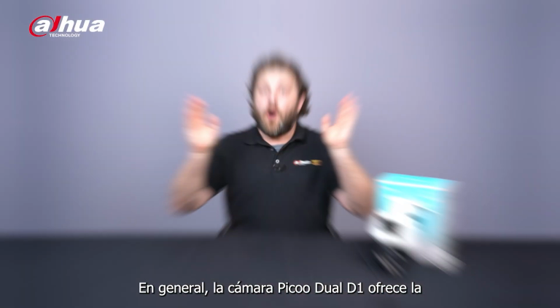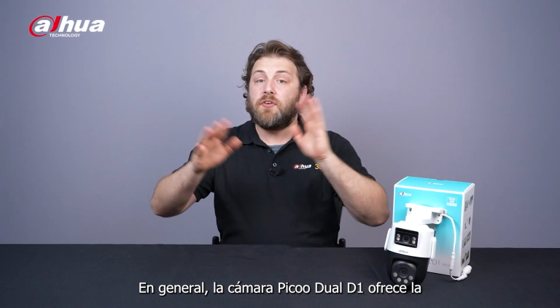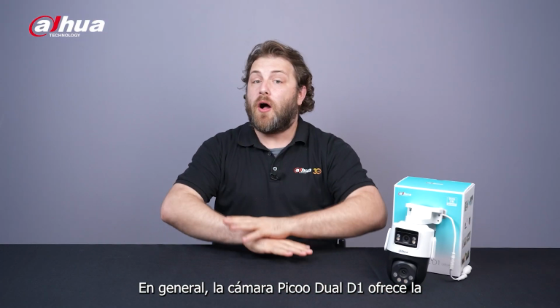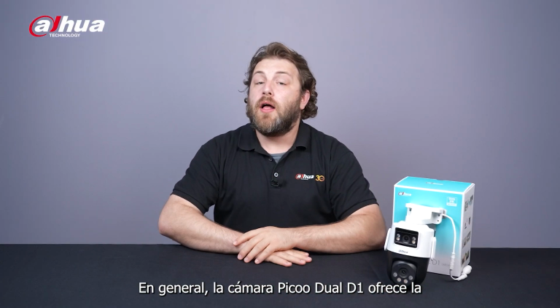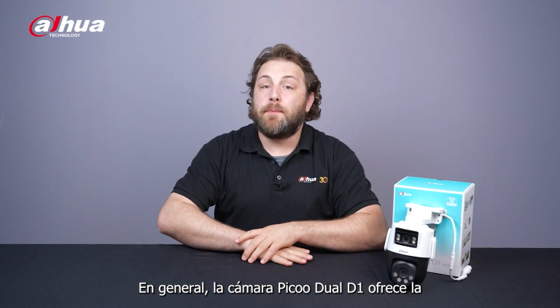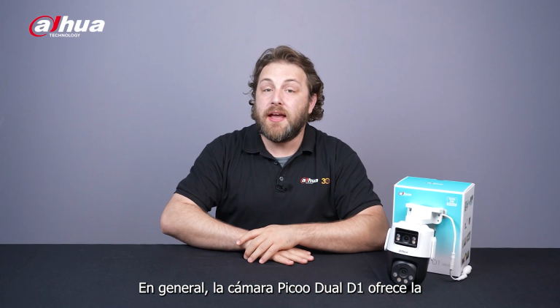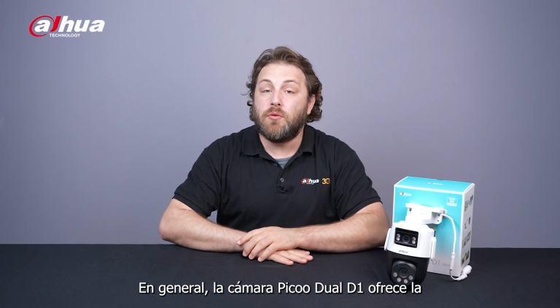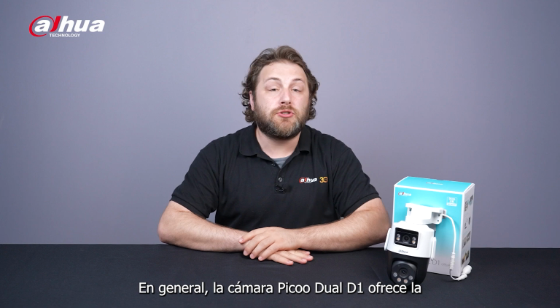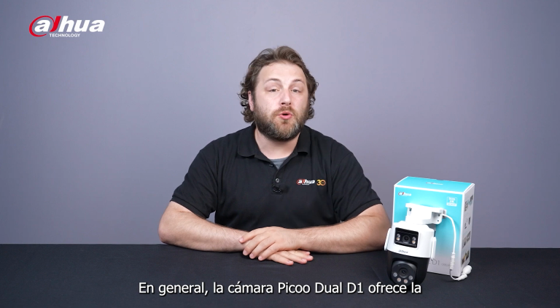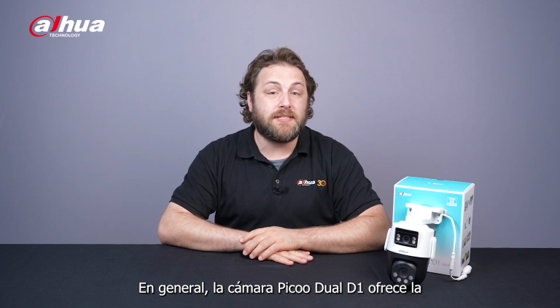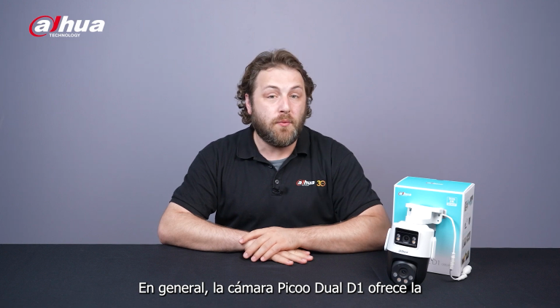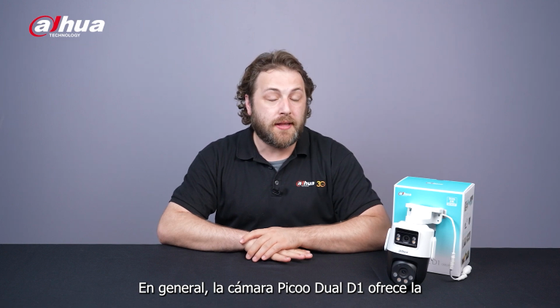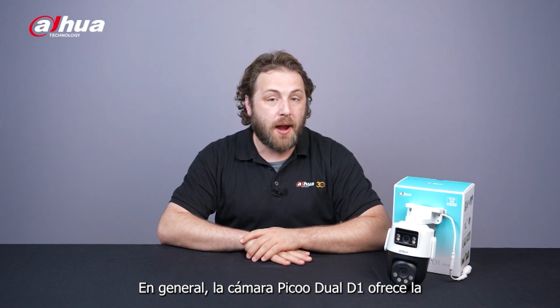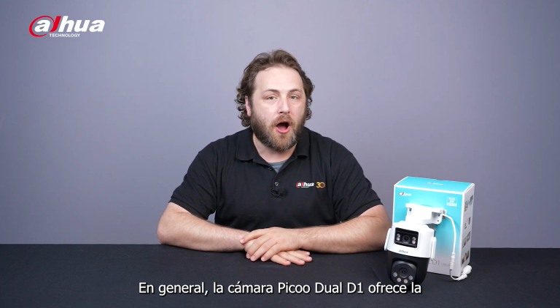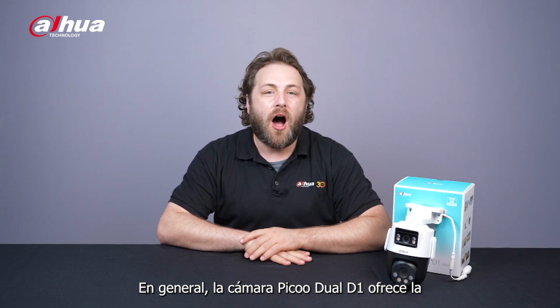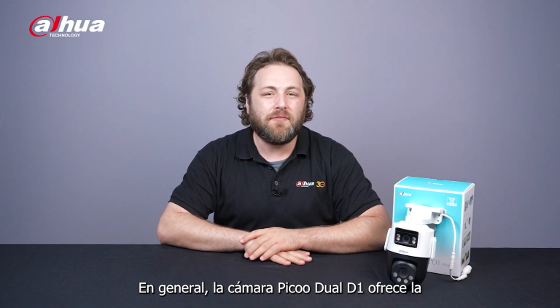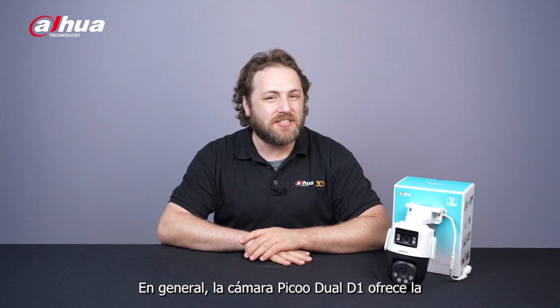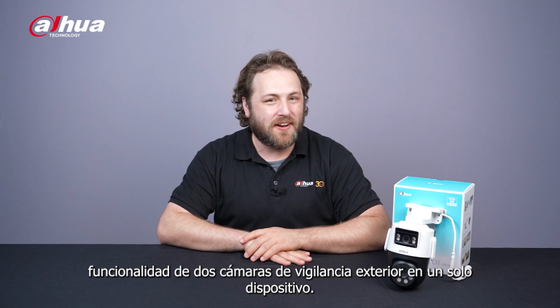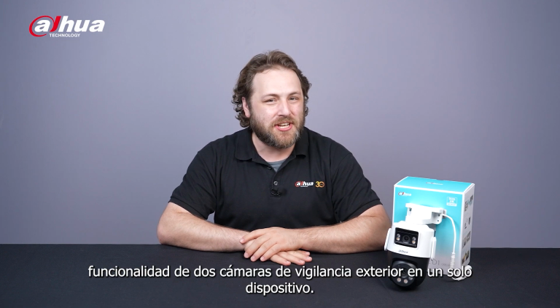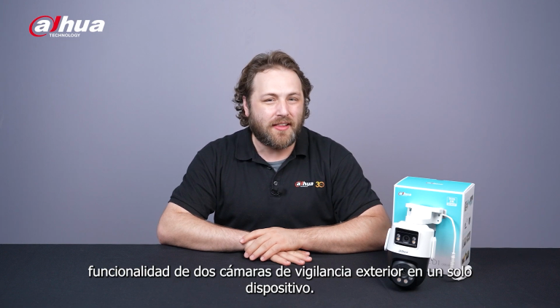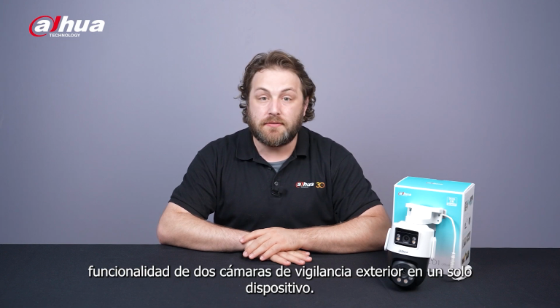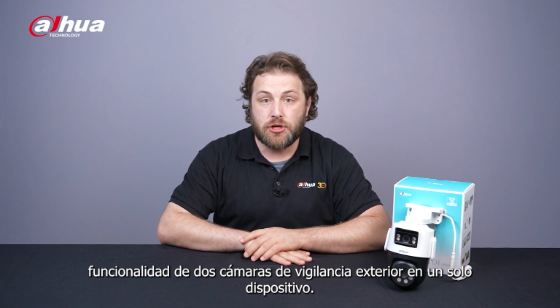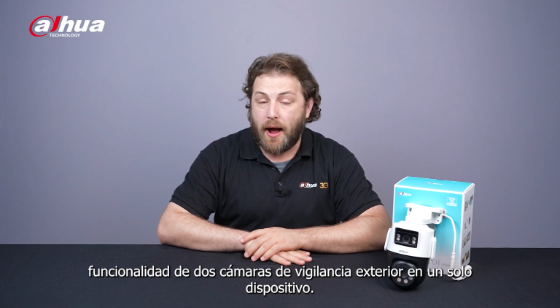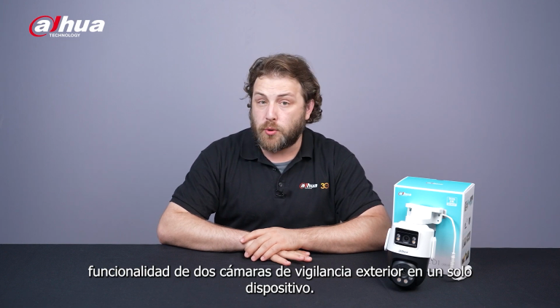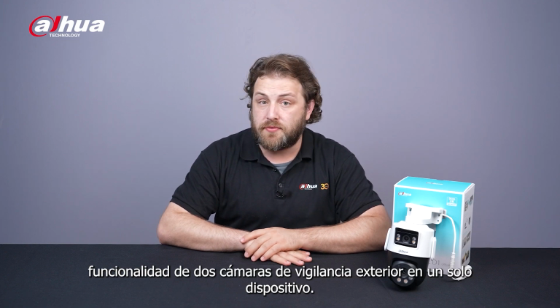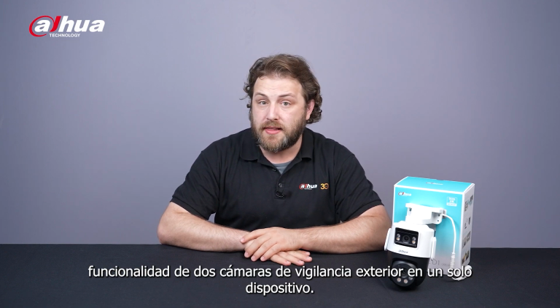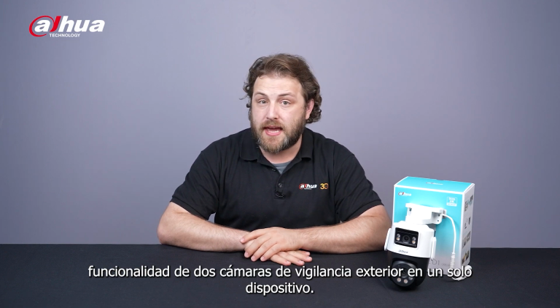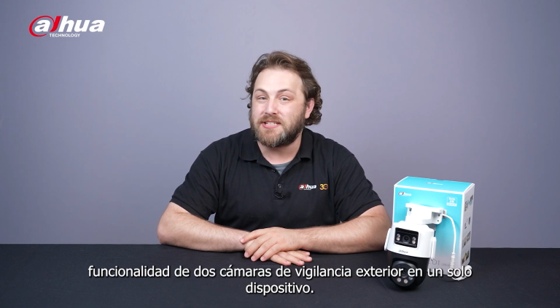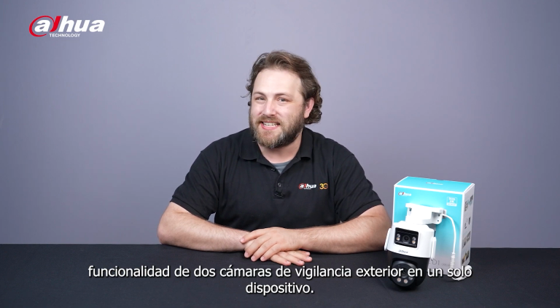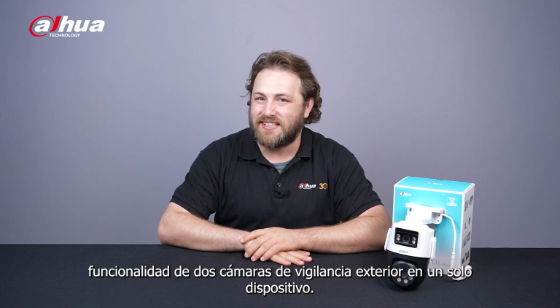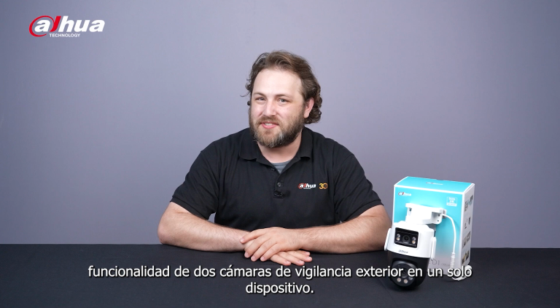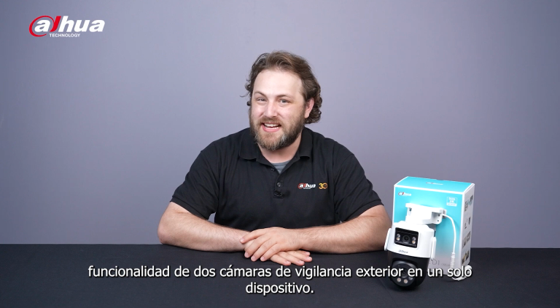Overall, the Pico Dual D1 camera offers the functionality of two outdoor surveillance cameras in a single device.